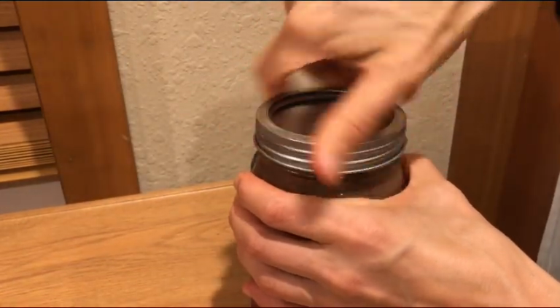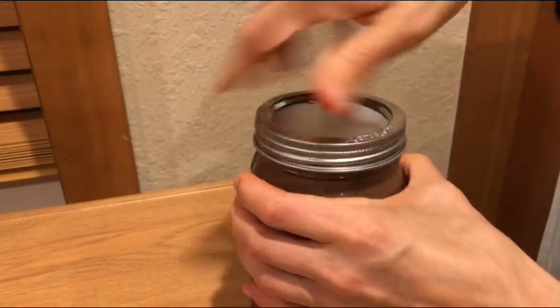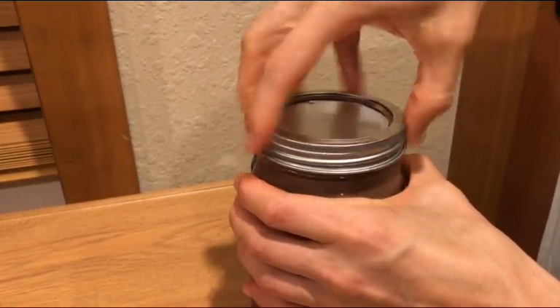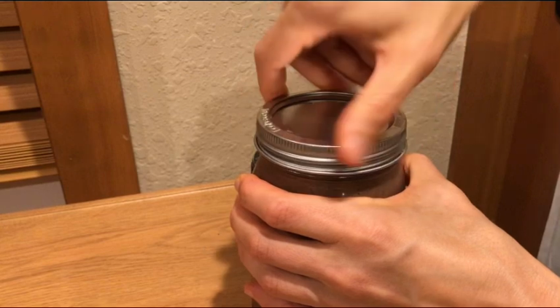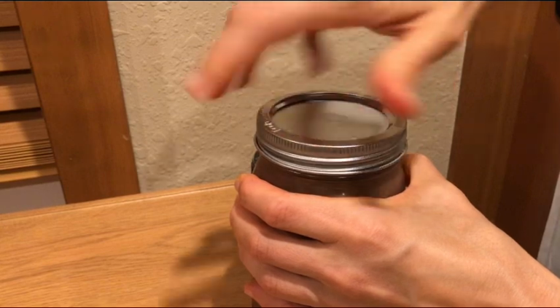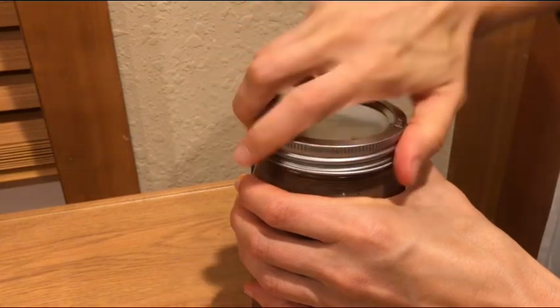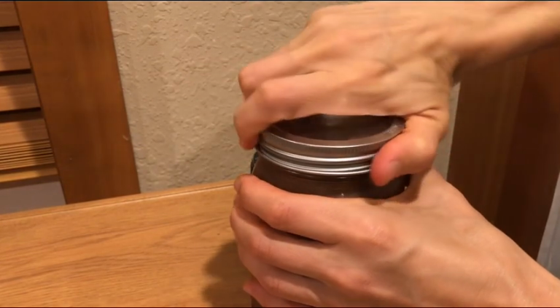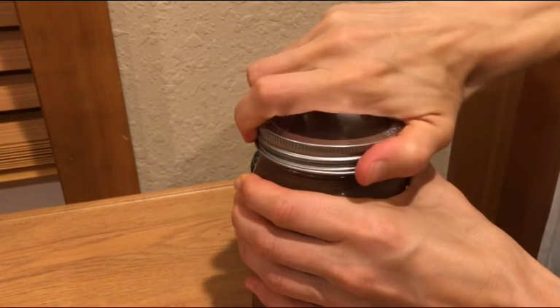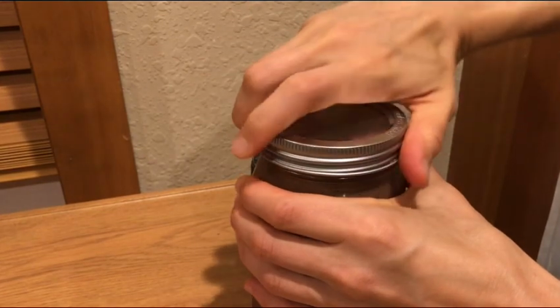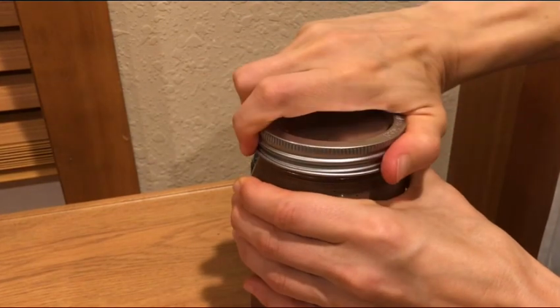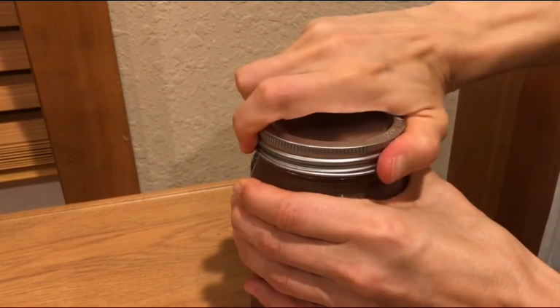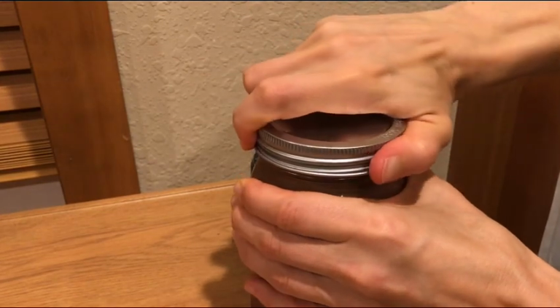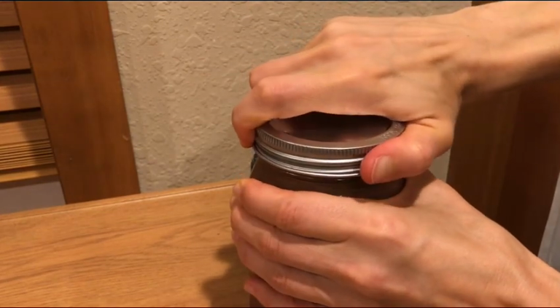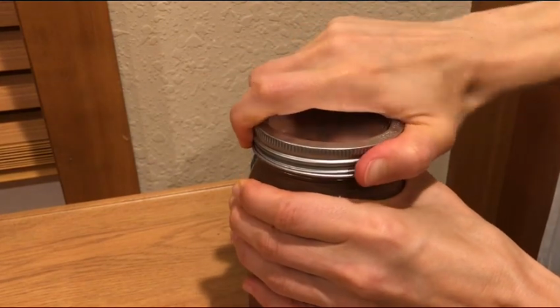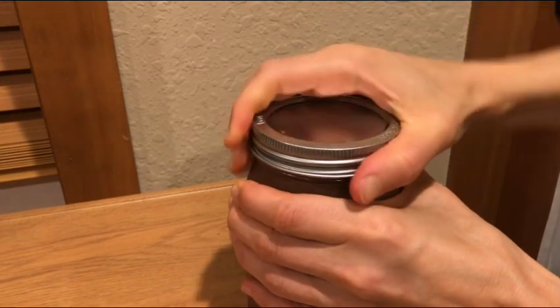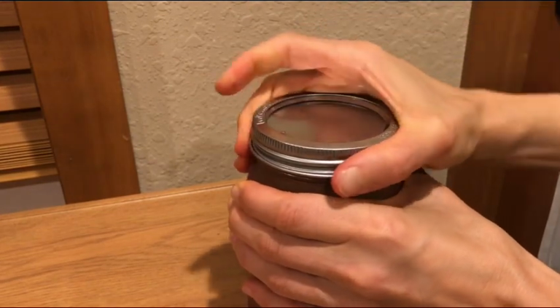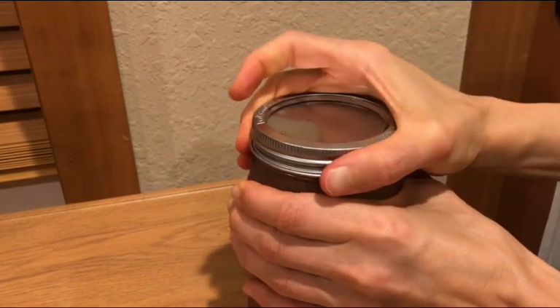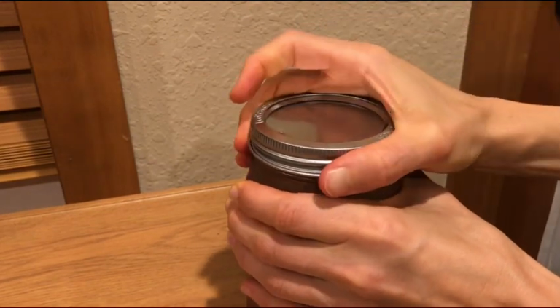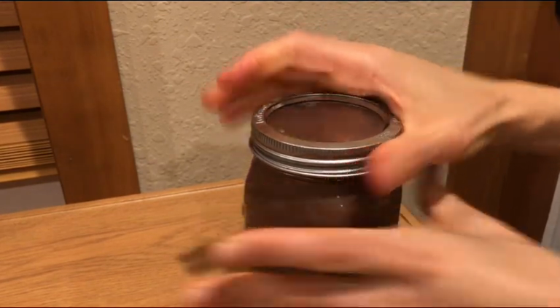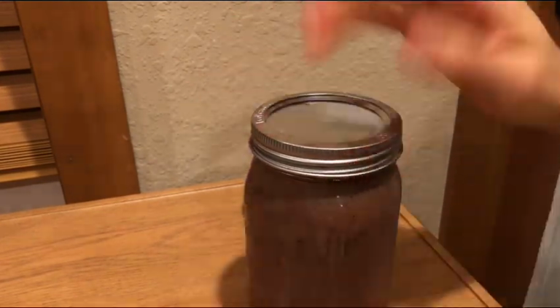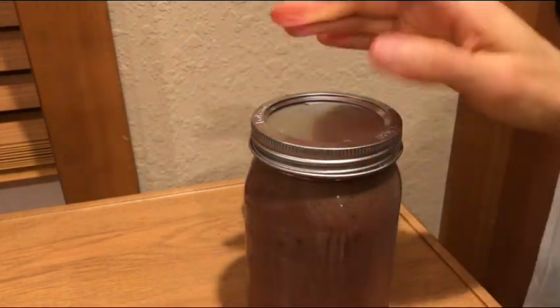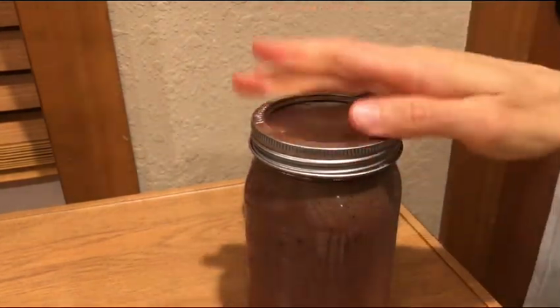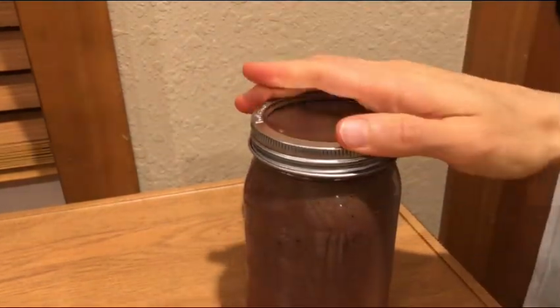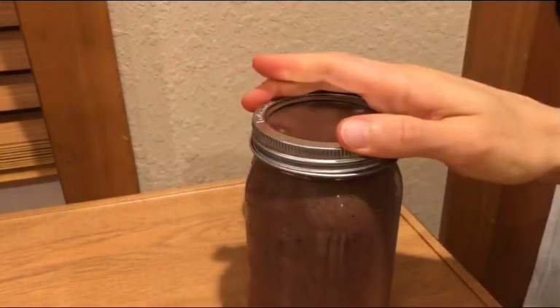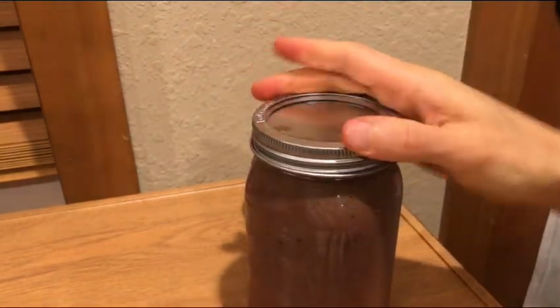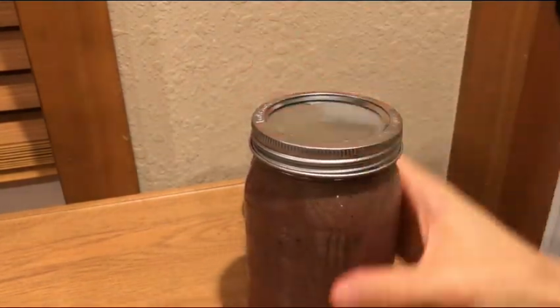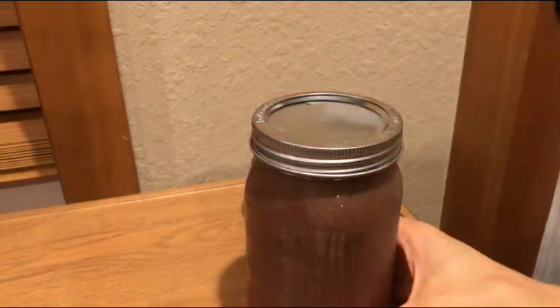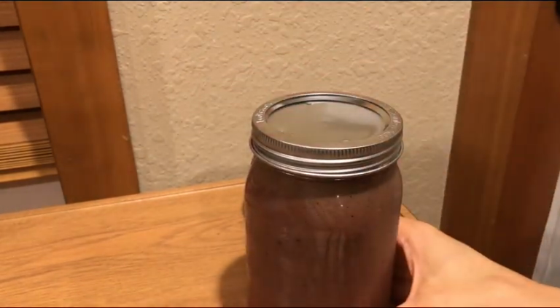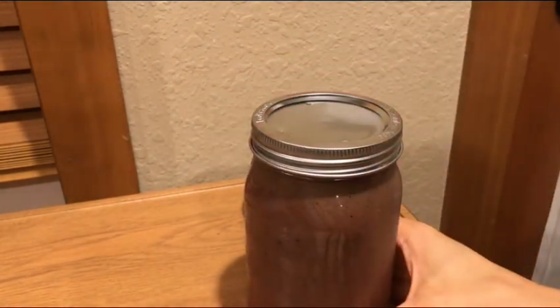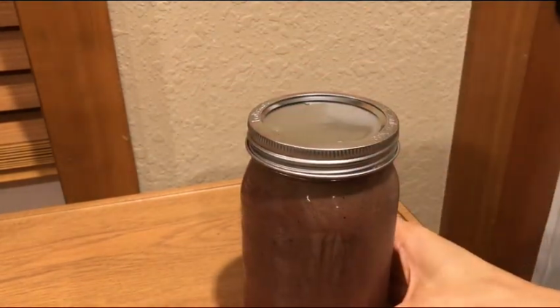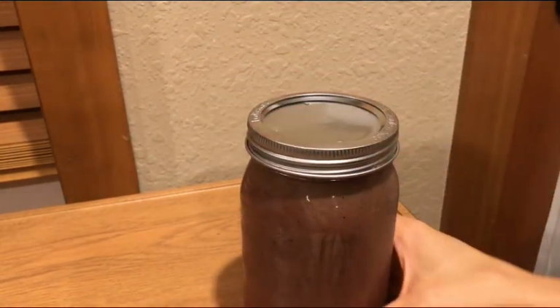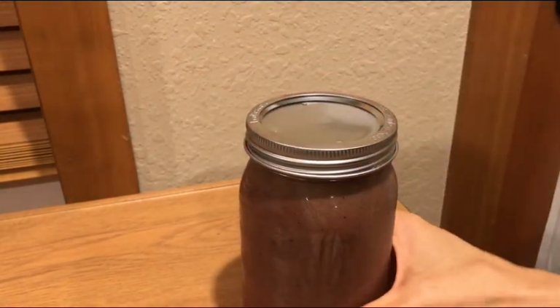Once in a while it'll unseal again, but usually it's pretty good. I like to have that ring on there. And that's how I'm doing it.